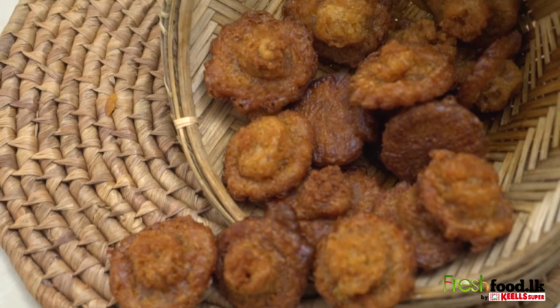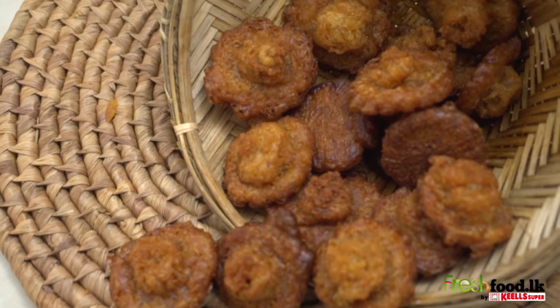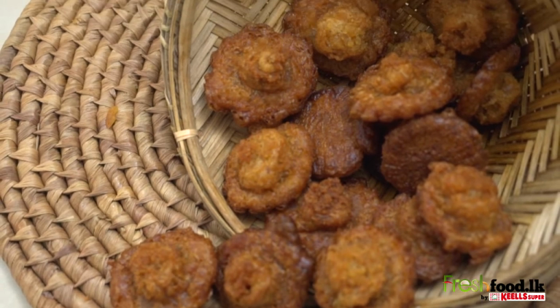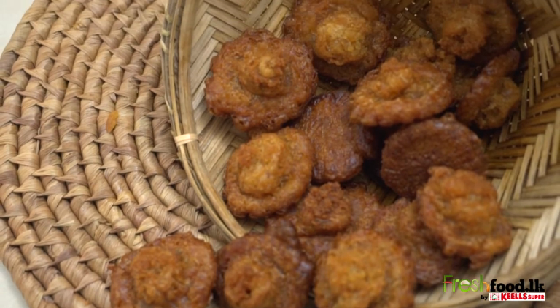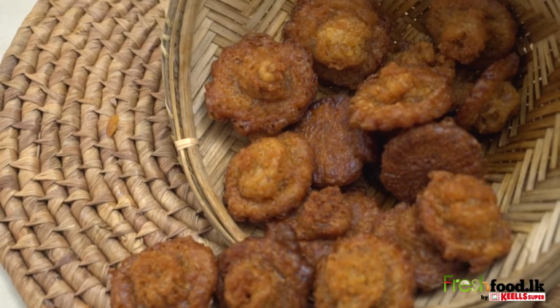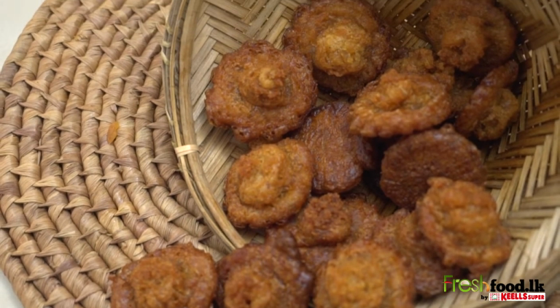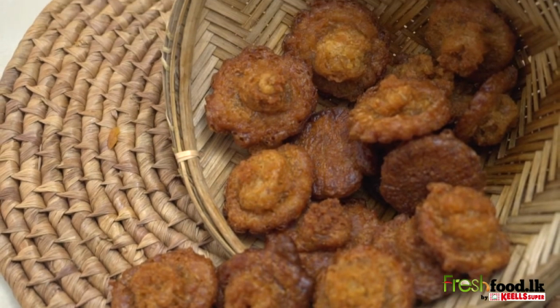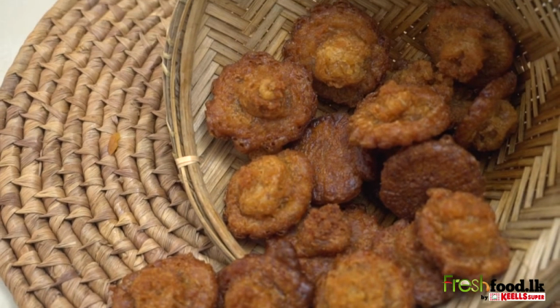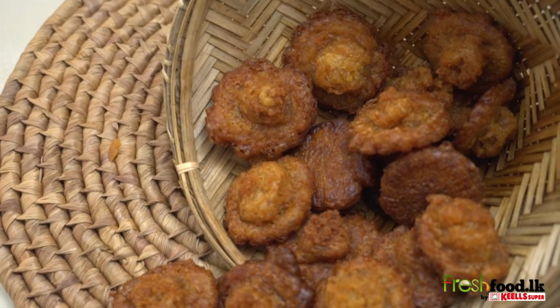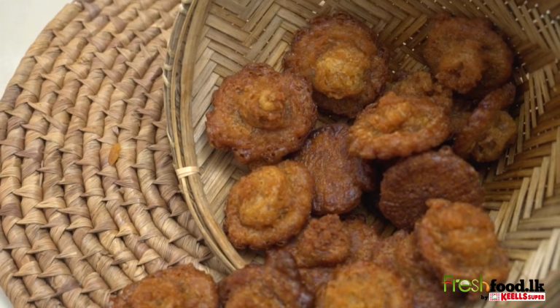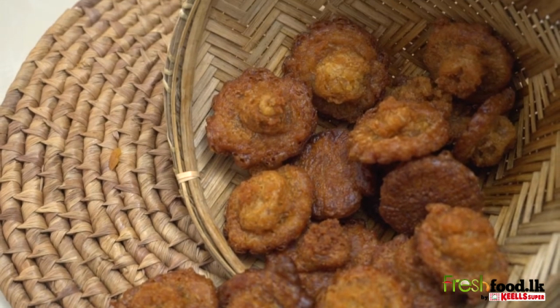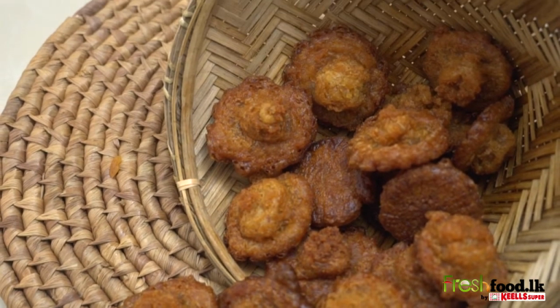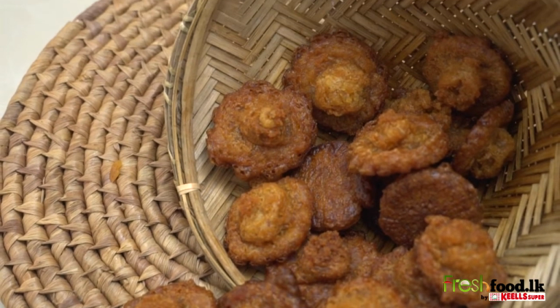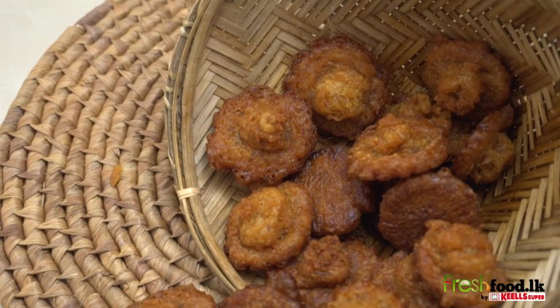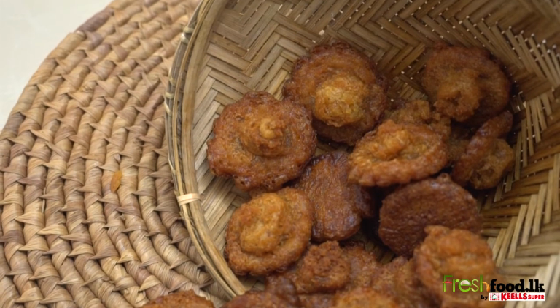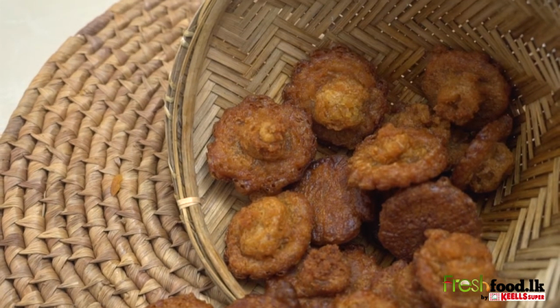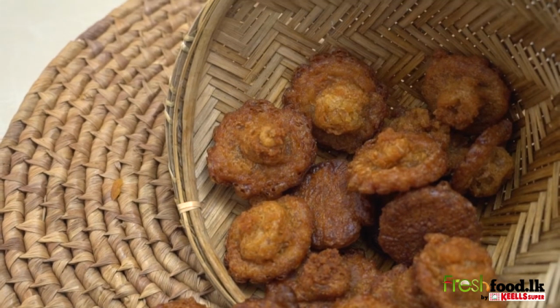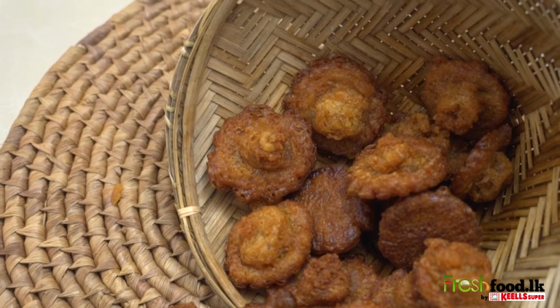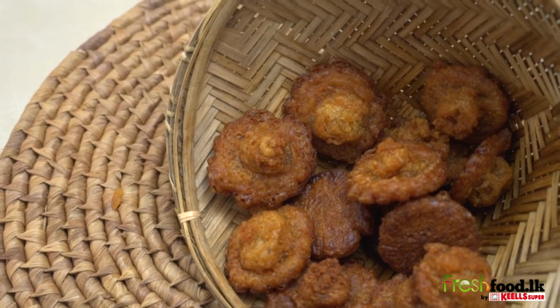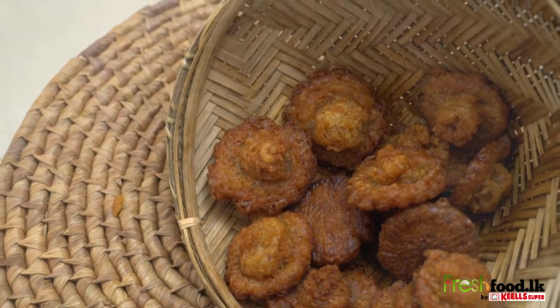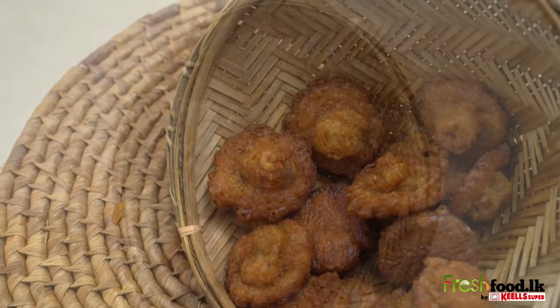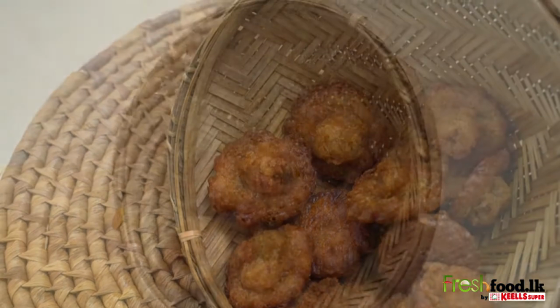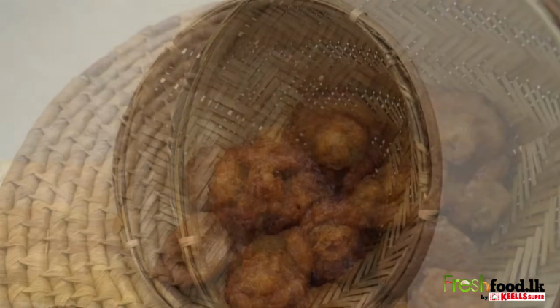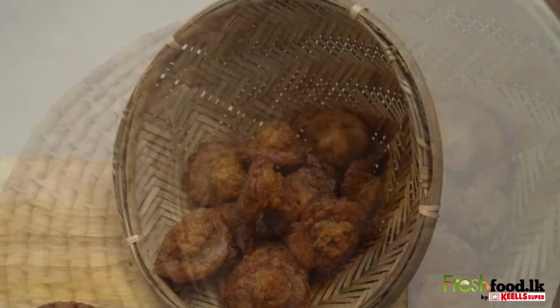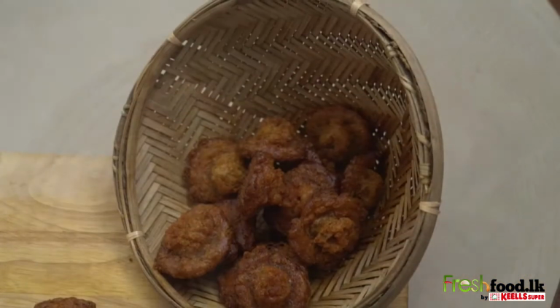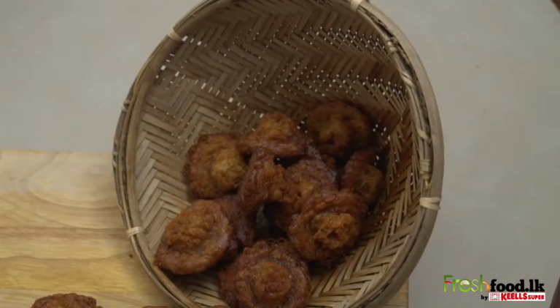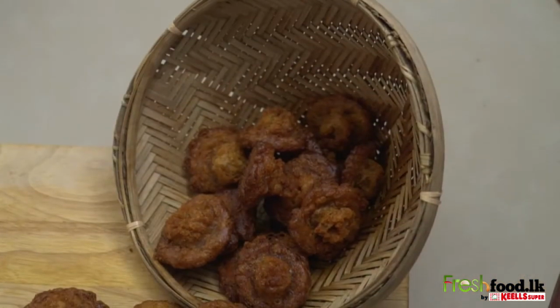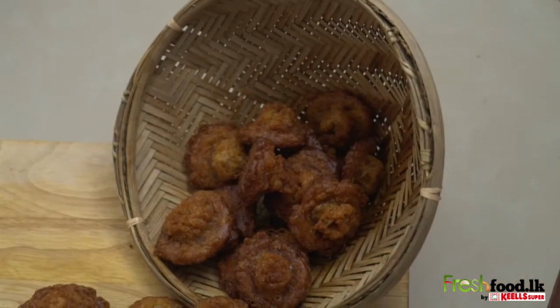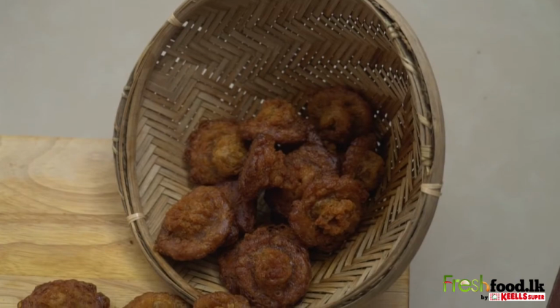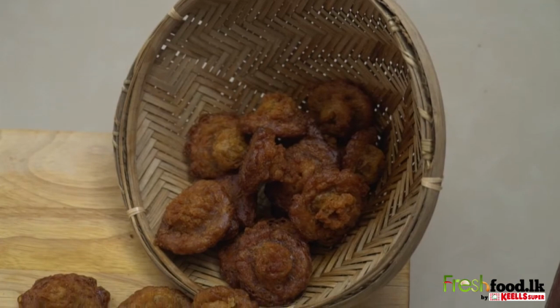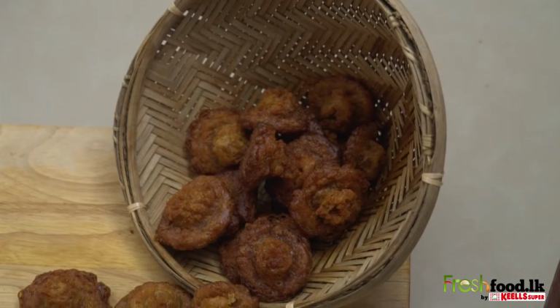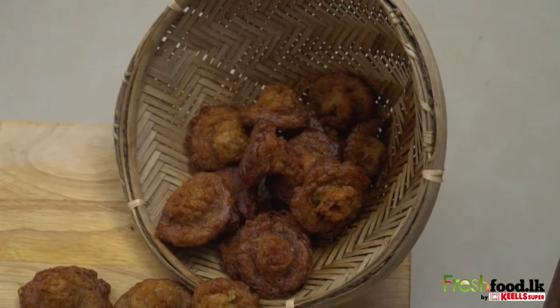For more recipes, log on to freshfood.LK.